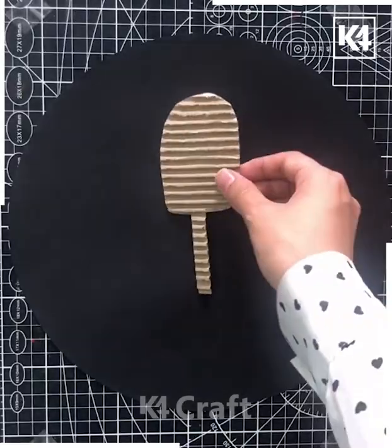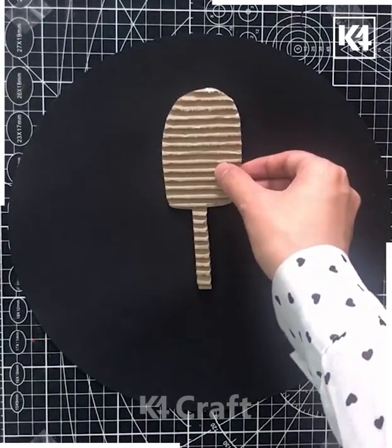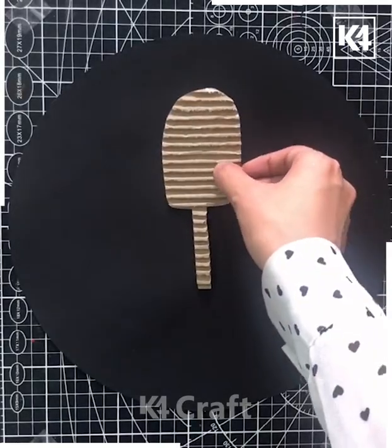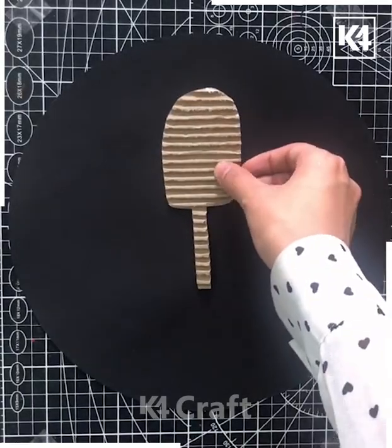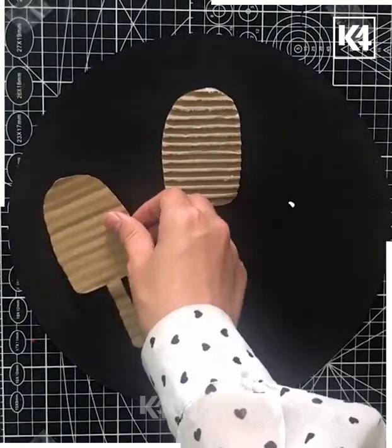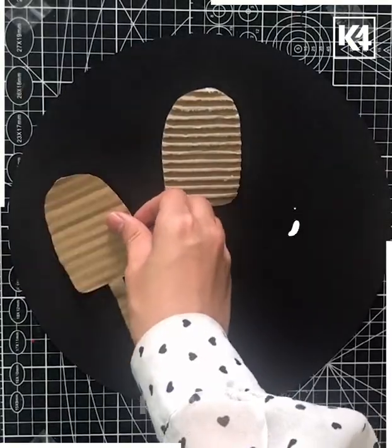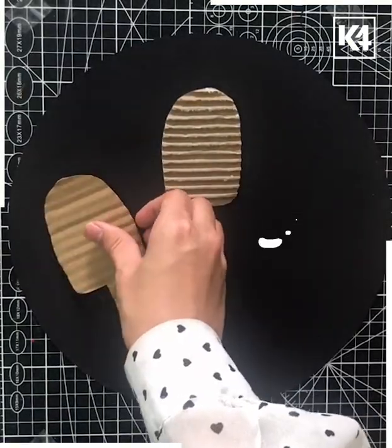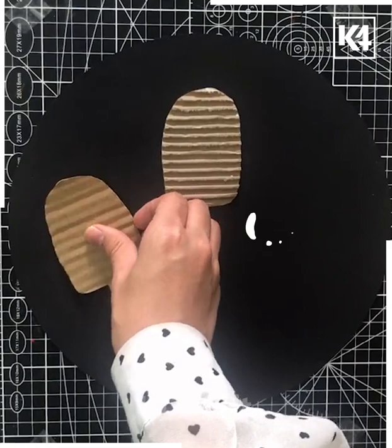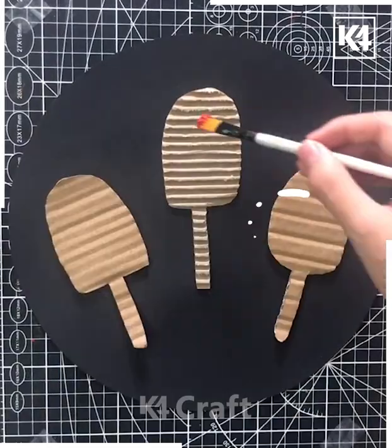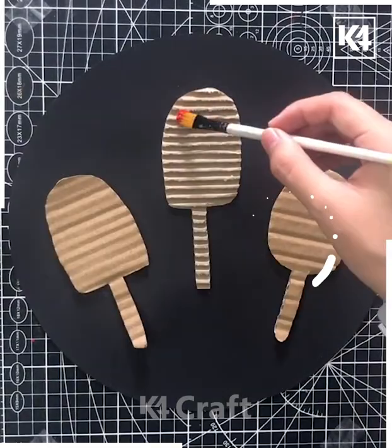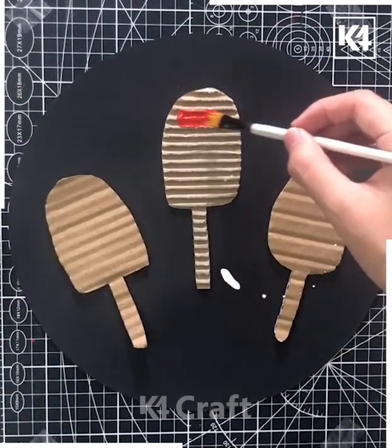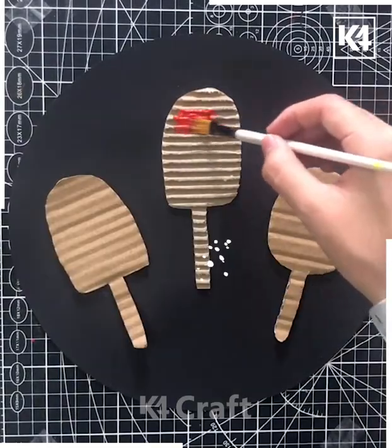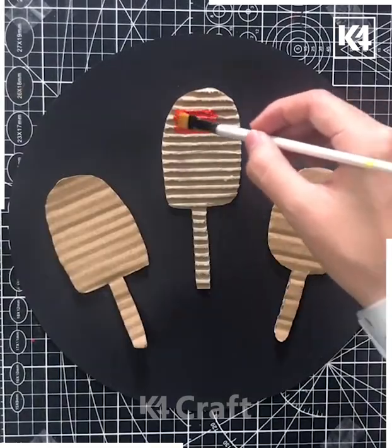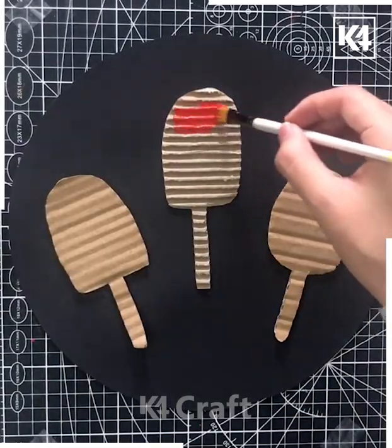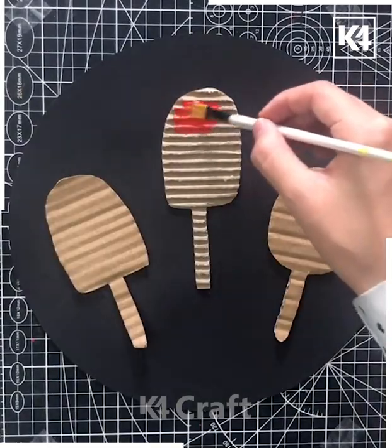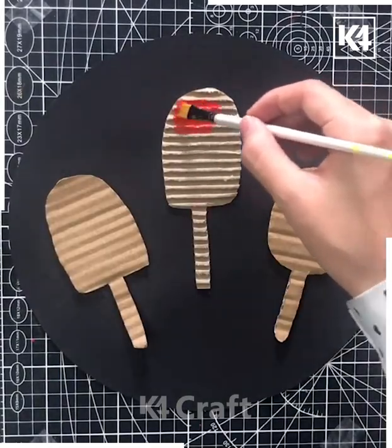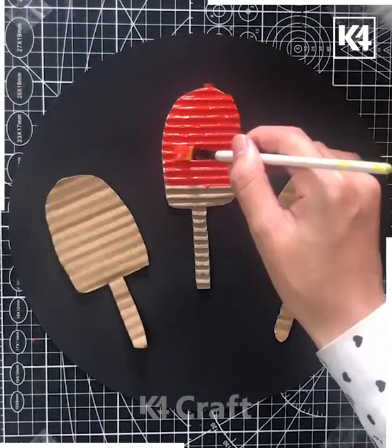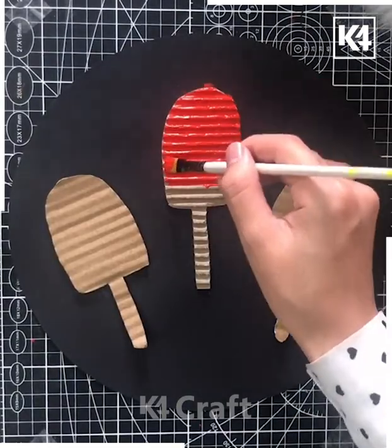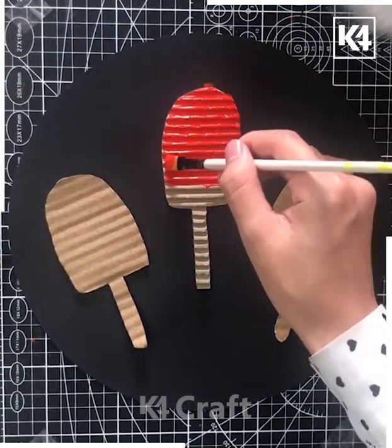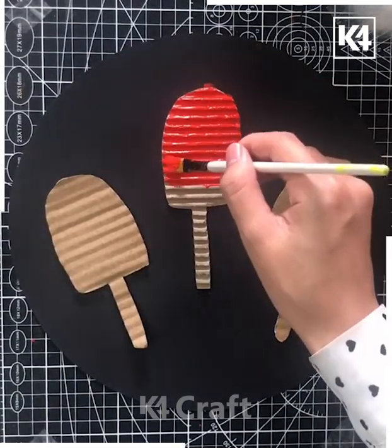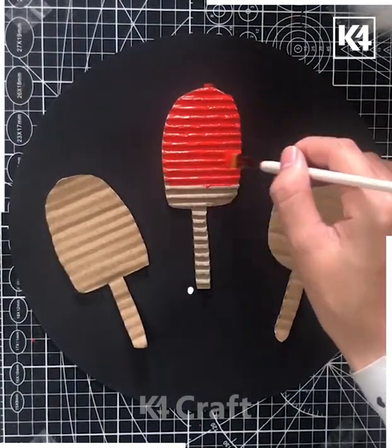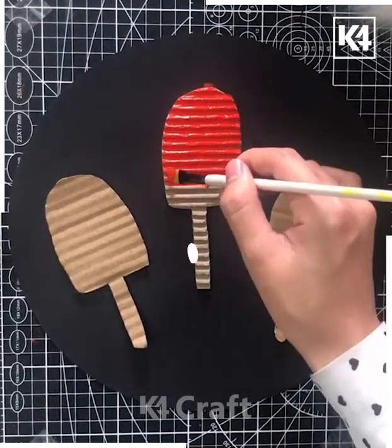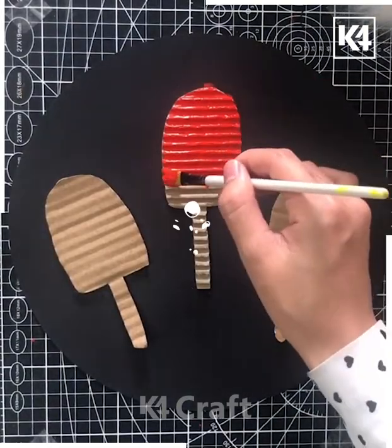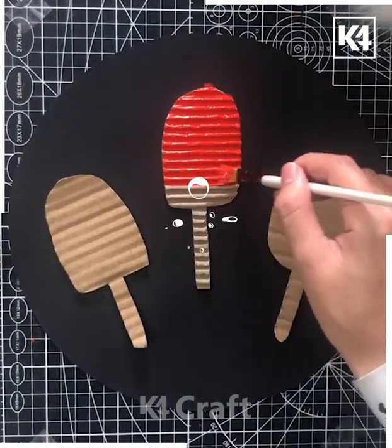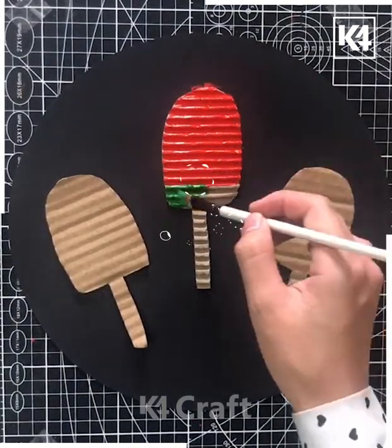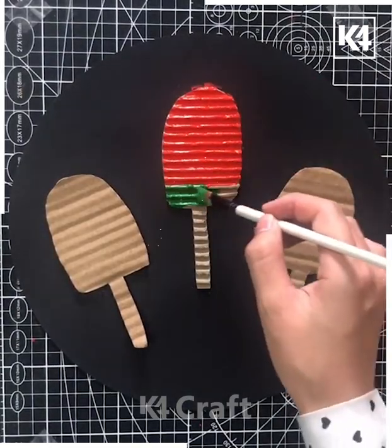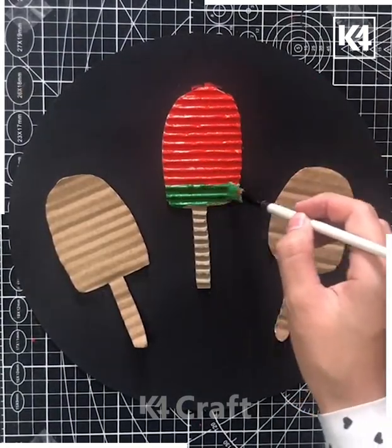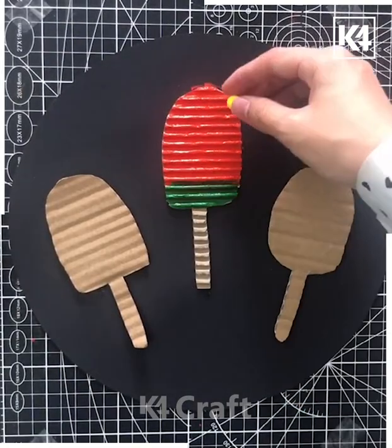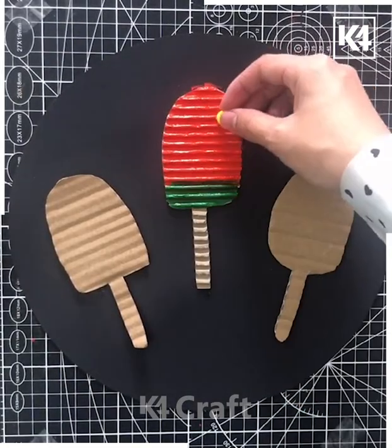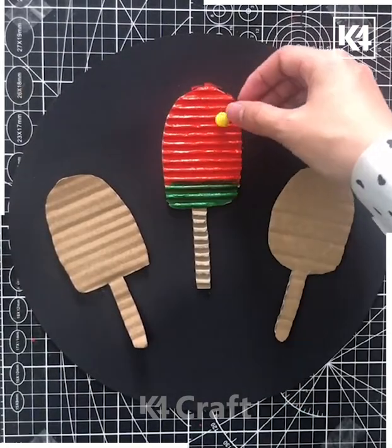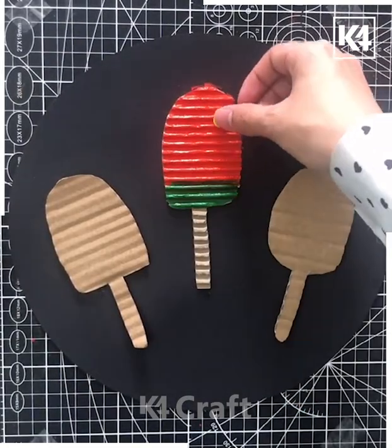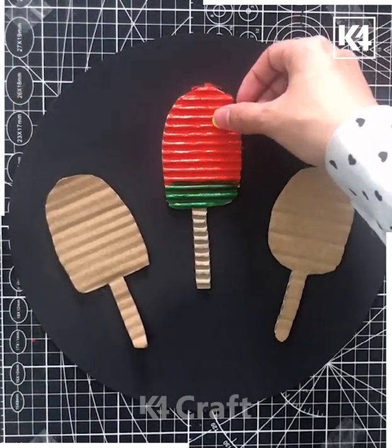In the next we are using the cardboard to make ice cream stick art, and after this step making it colorful with red, green, and yellow — it's ready.